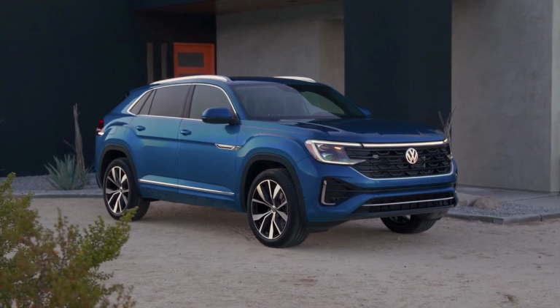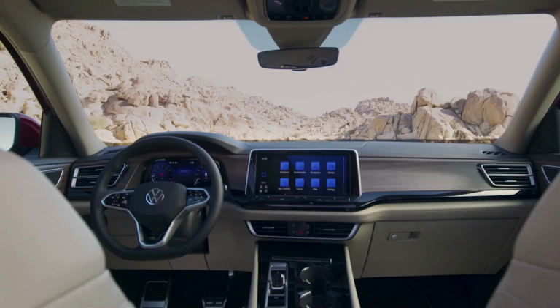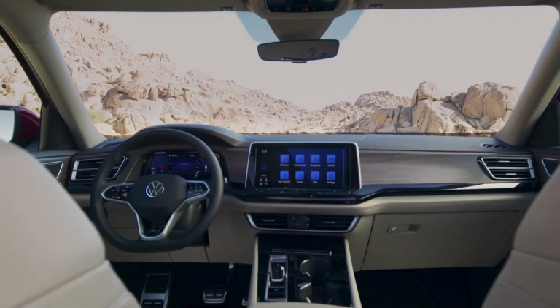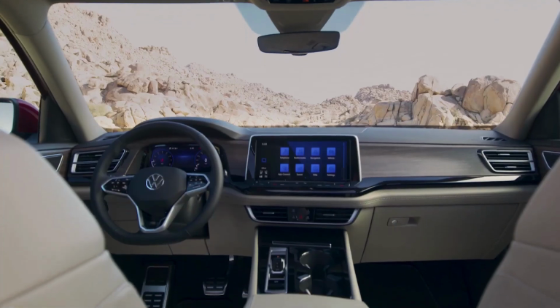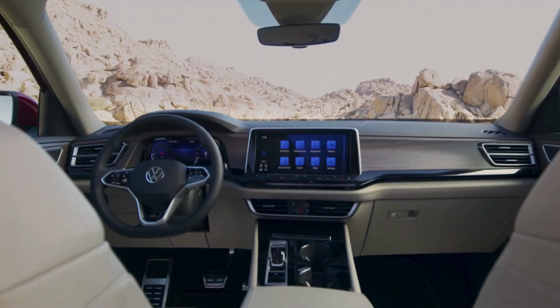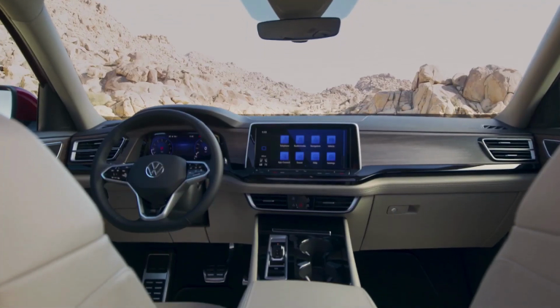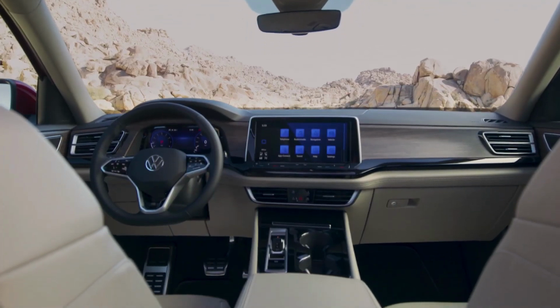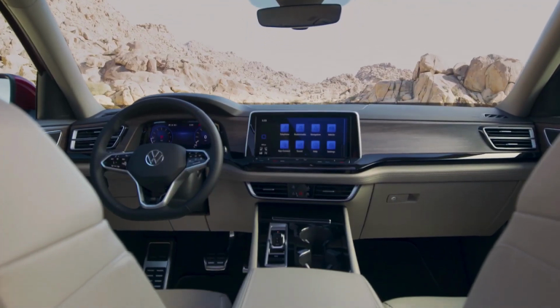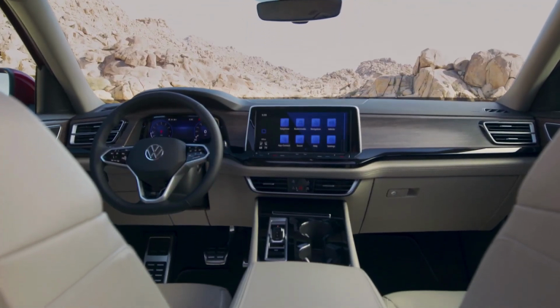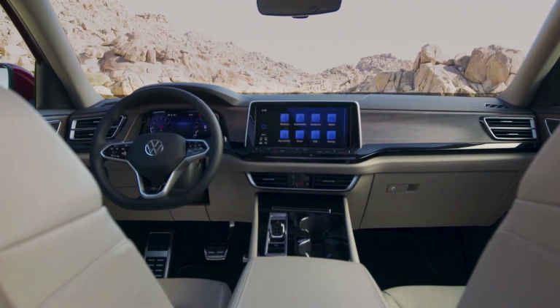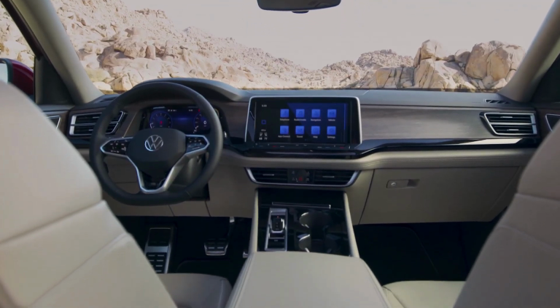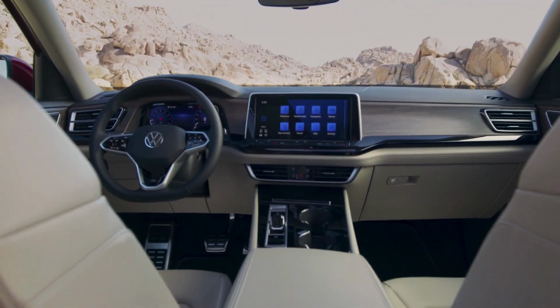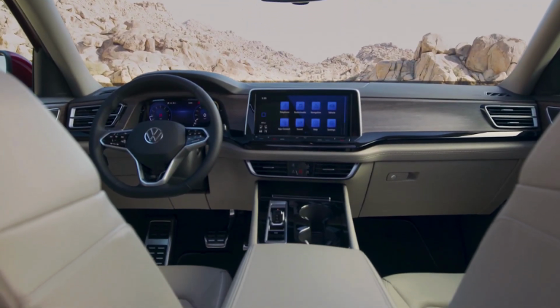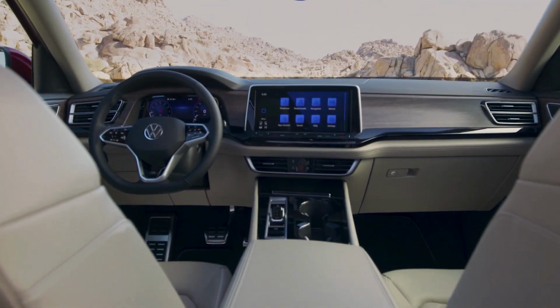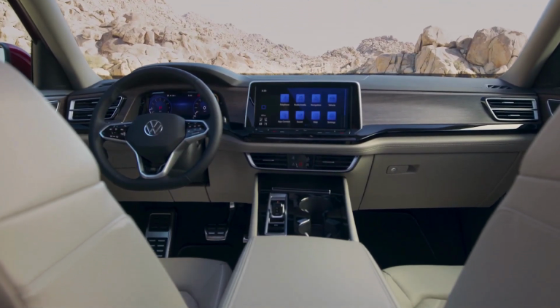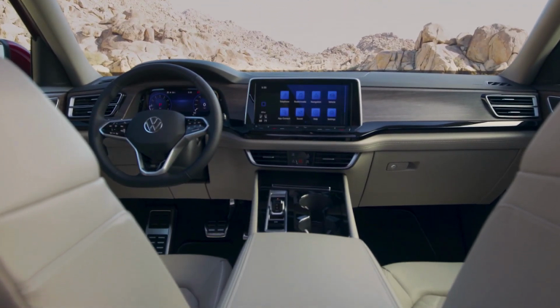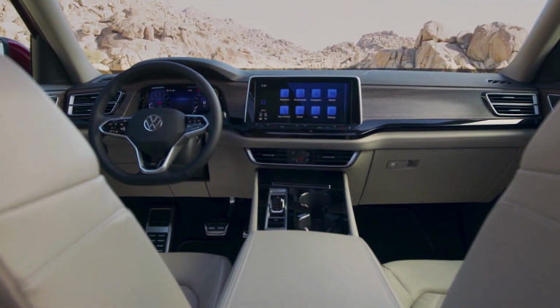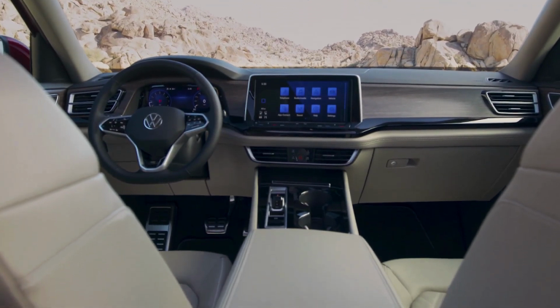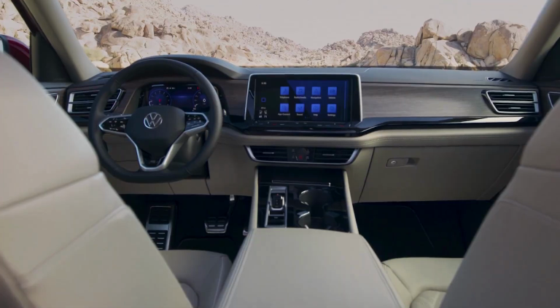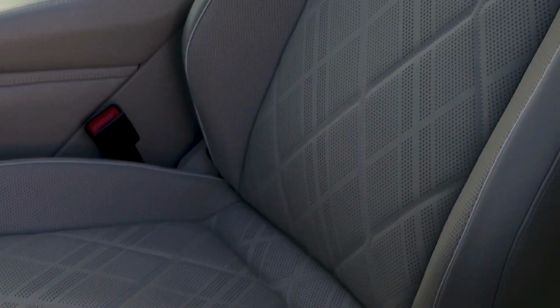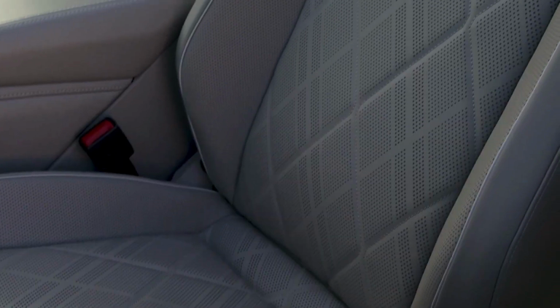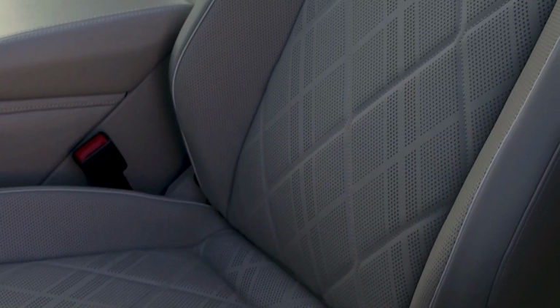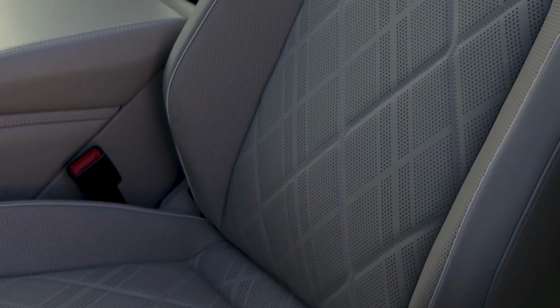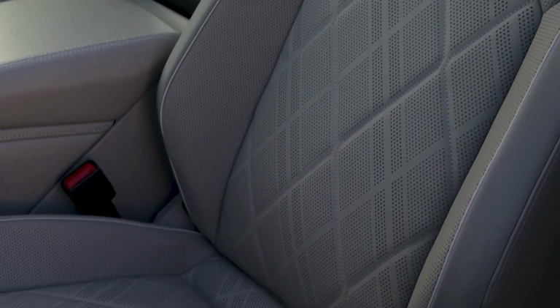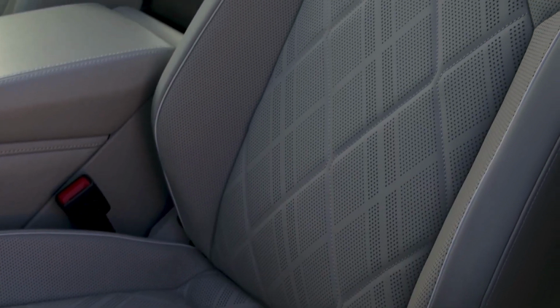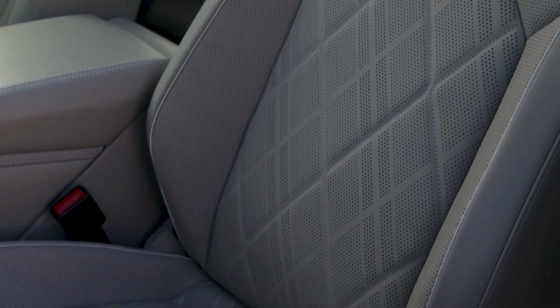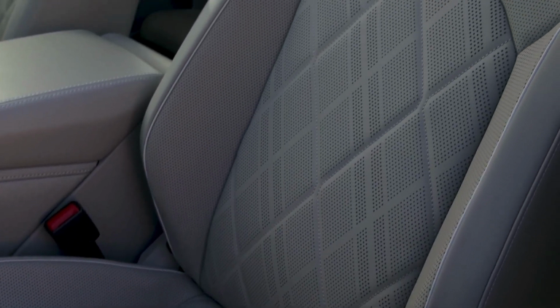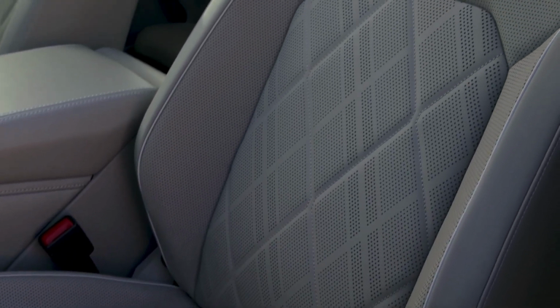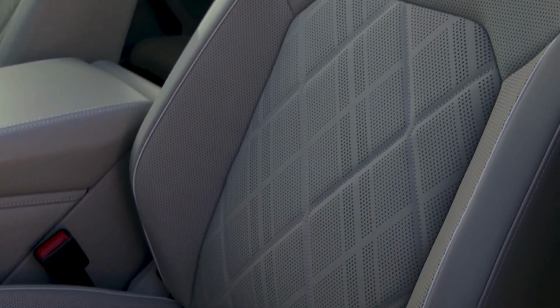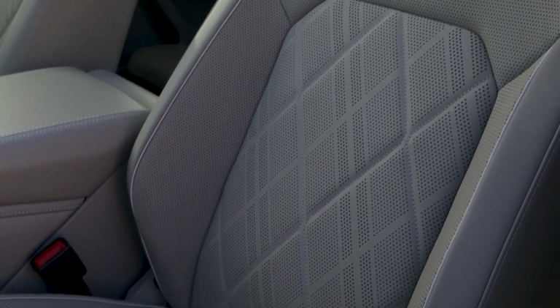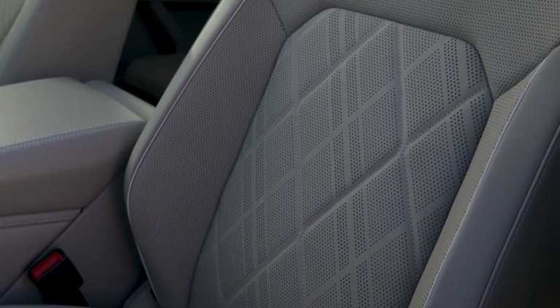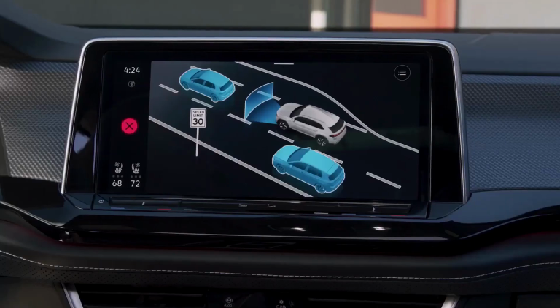5. The new Atlas comes standard with front-wheel drive, with all-wheel drive available as an option.